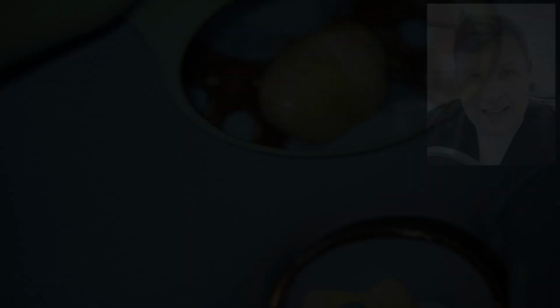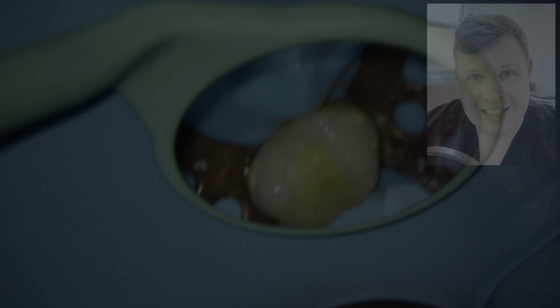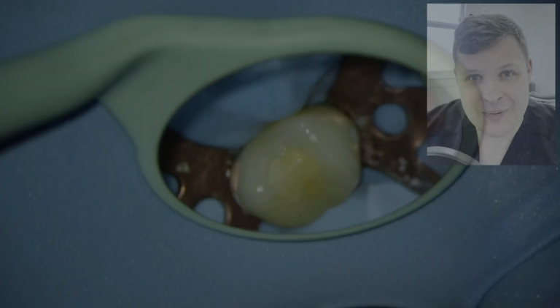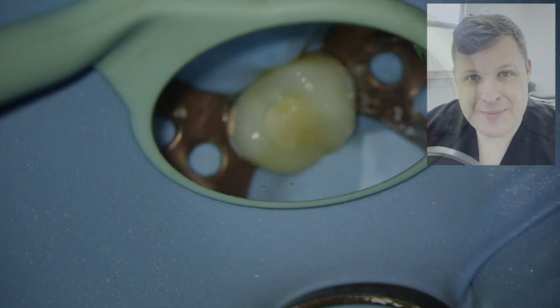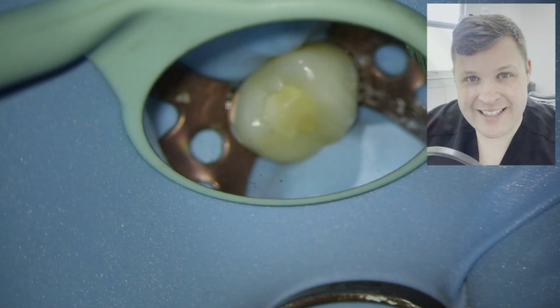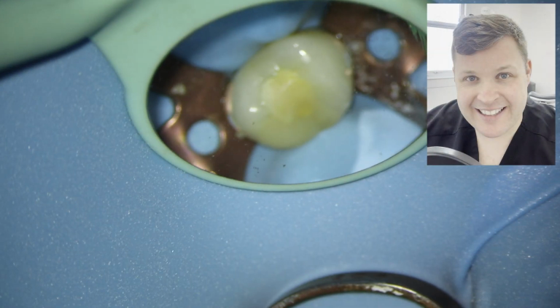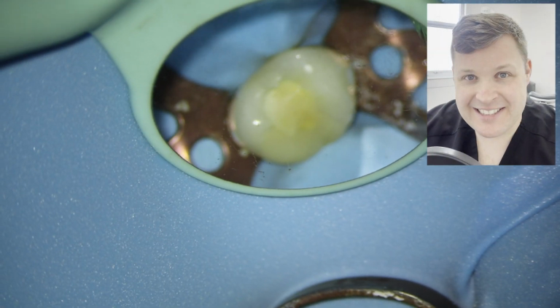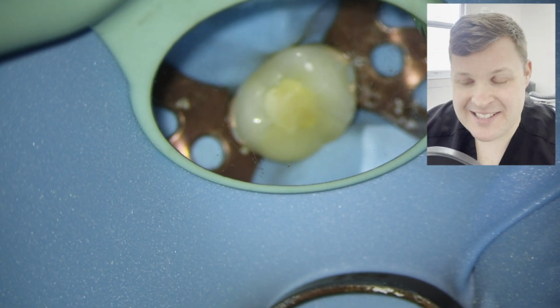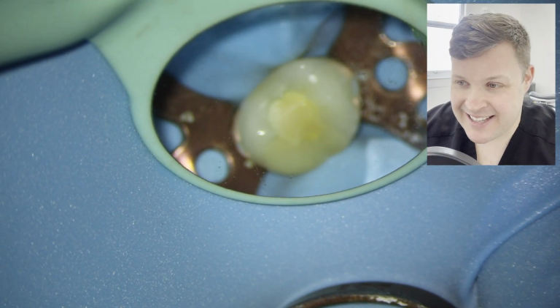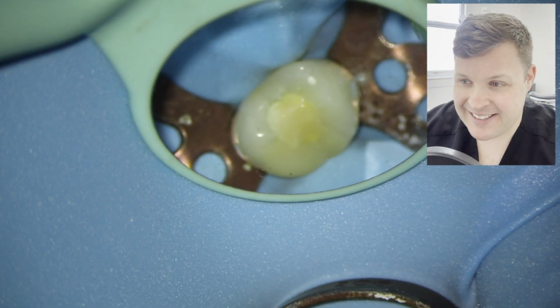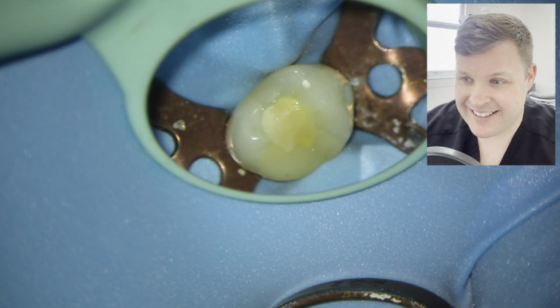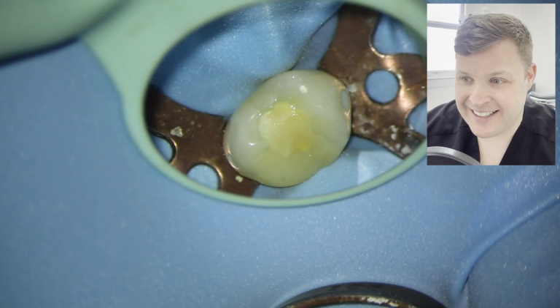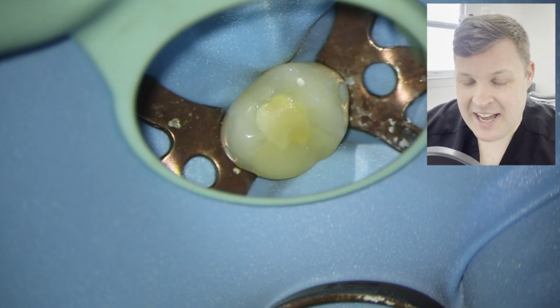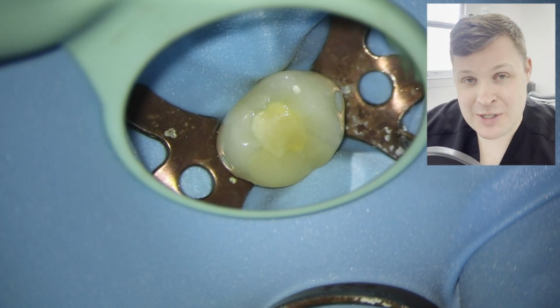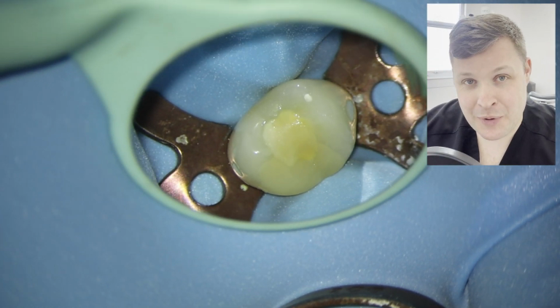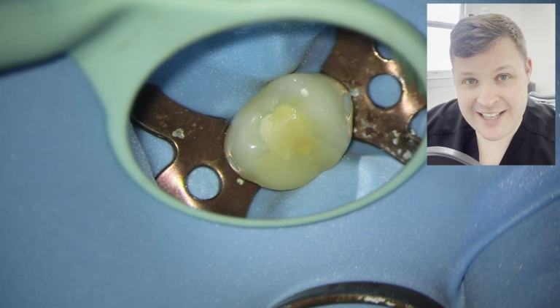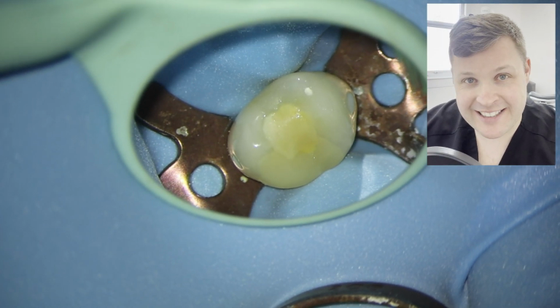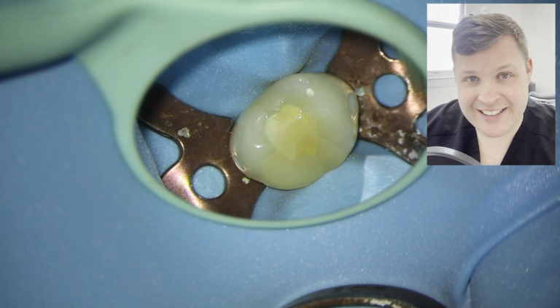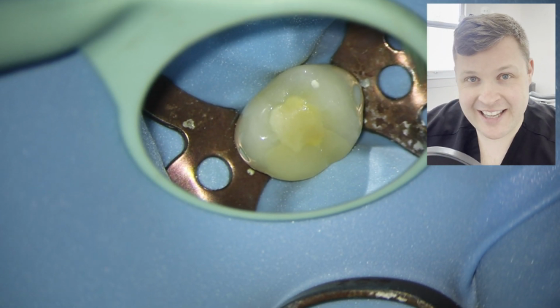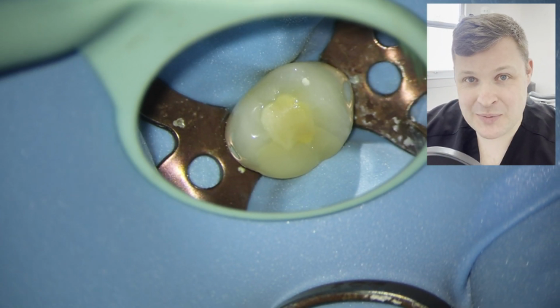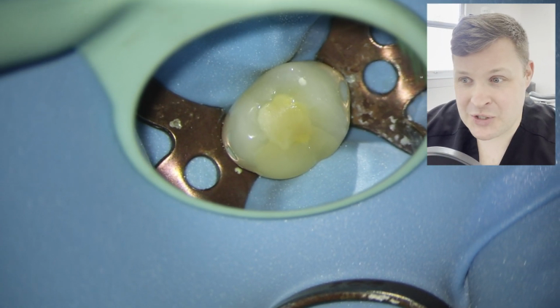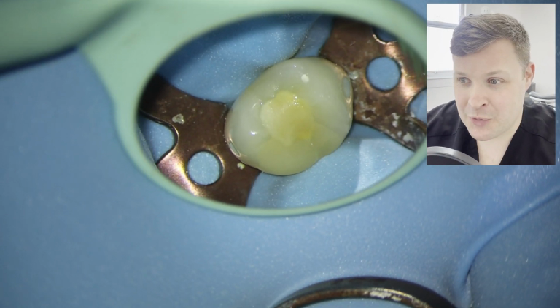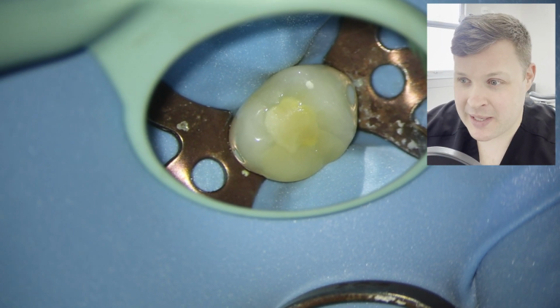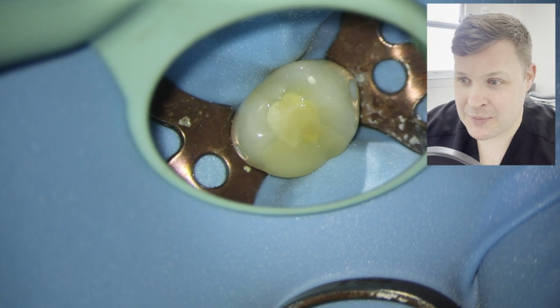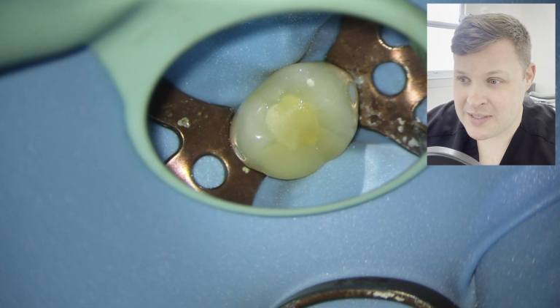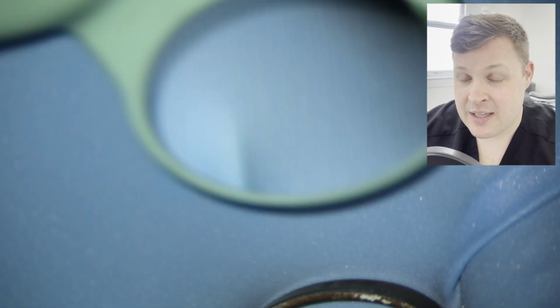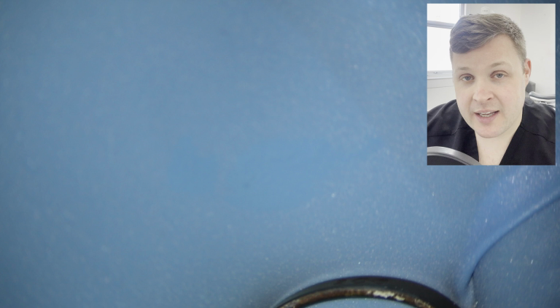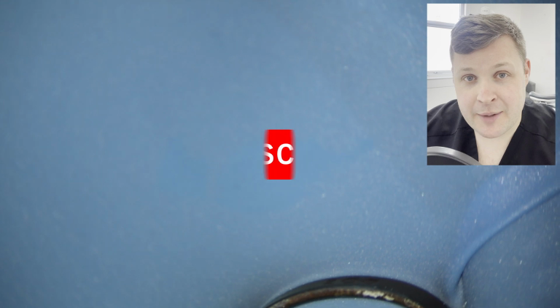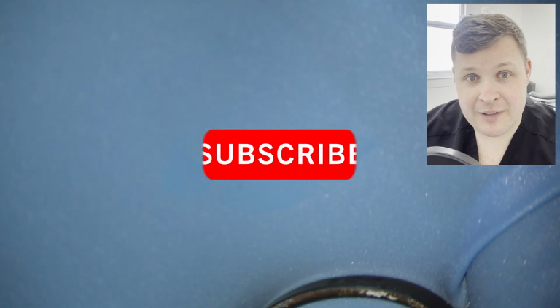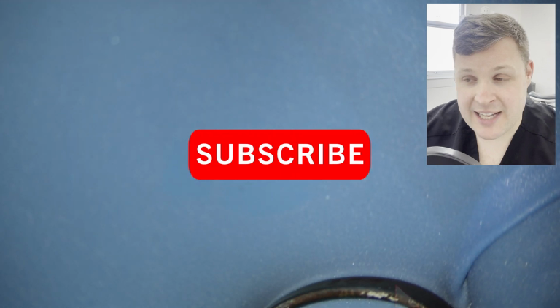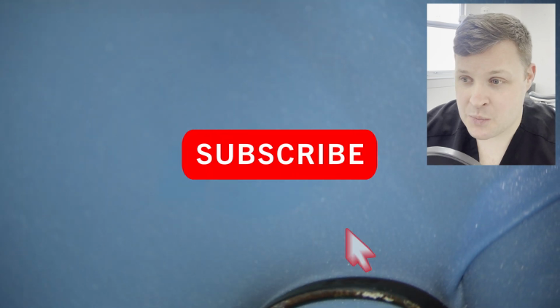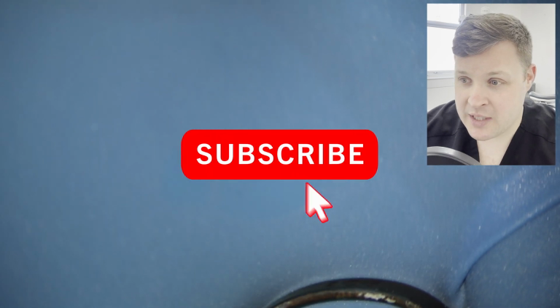Hello, it's me again. This is a surprising little case which caught me out last week.